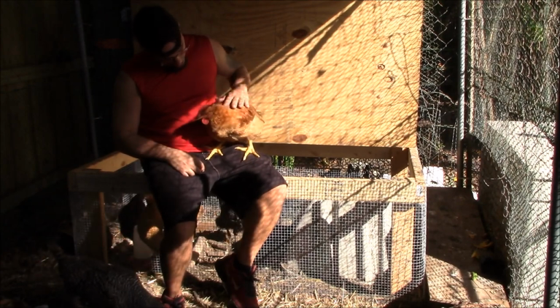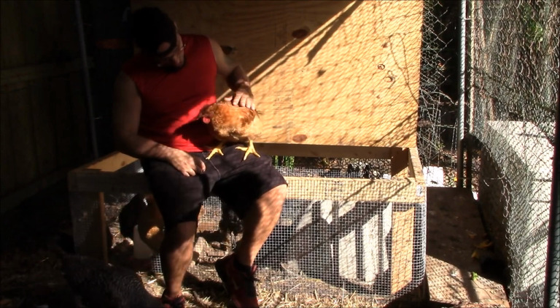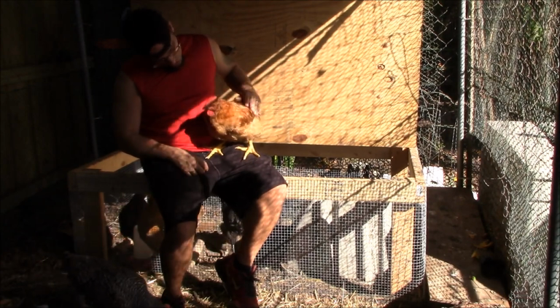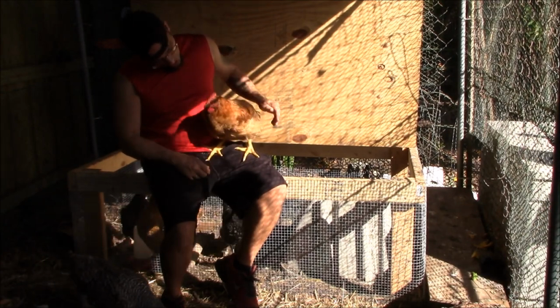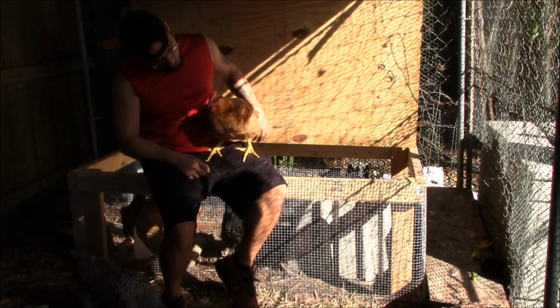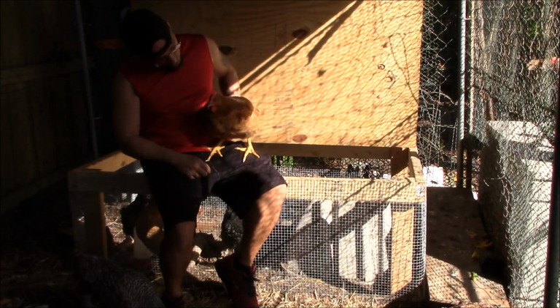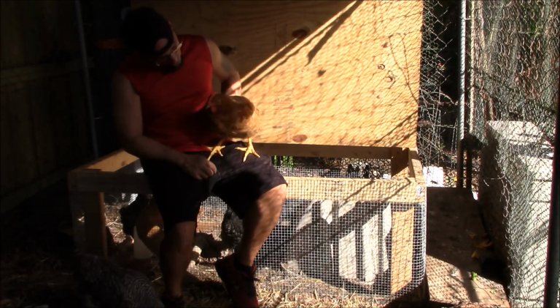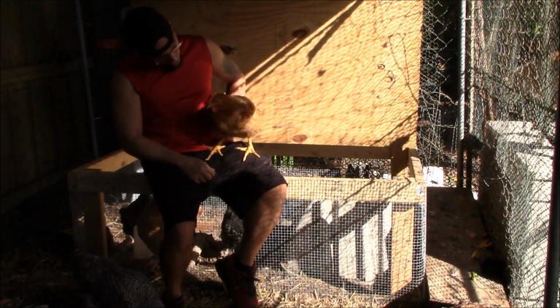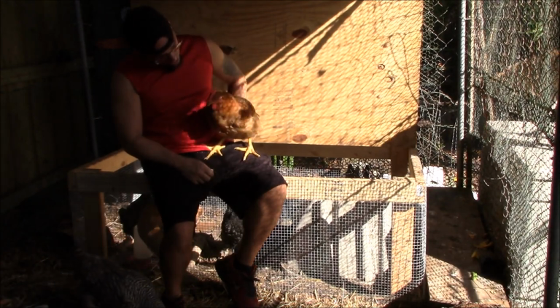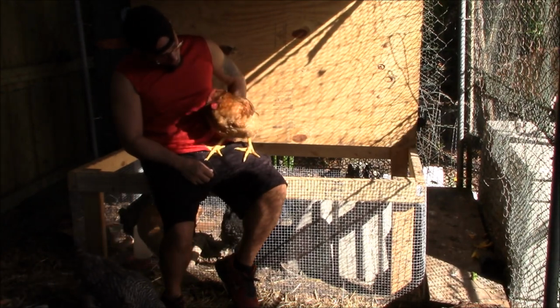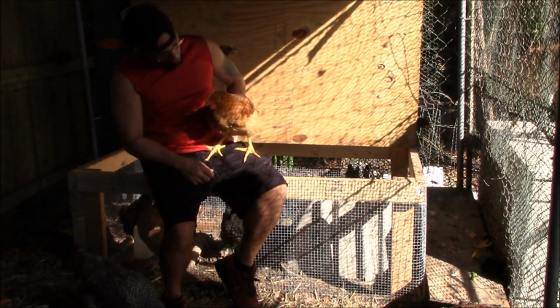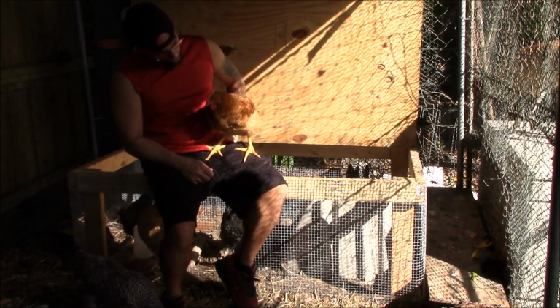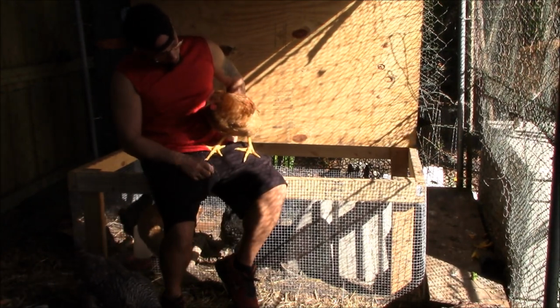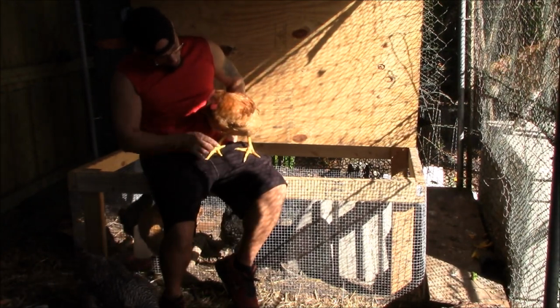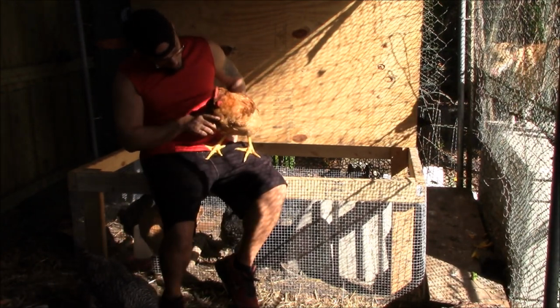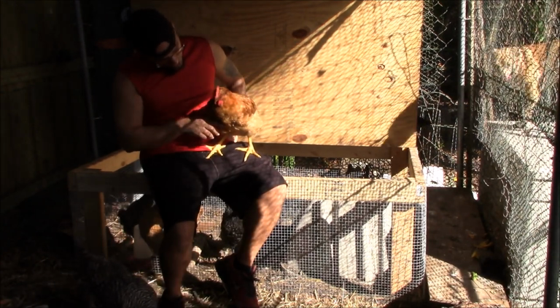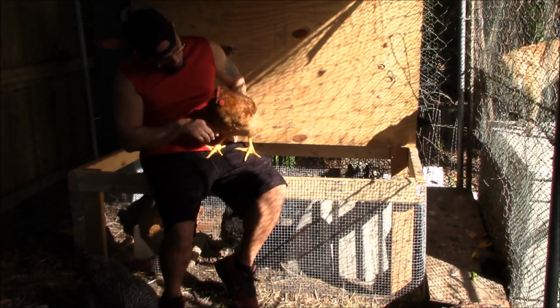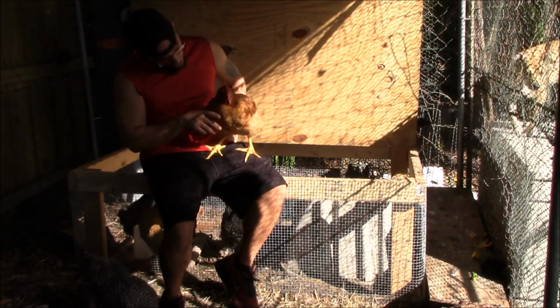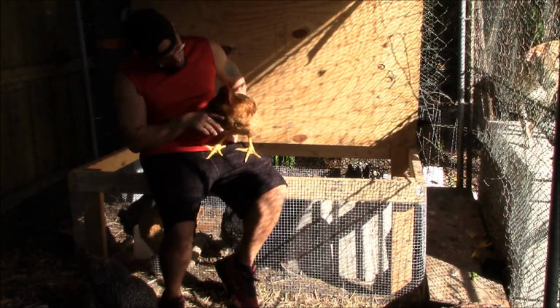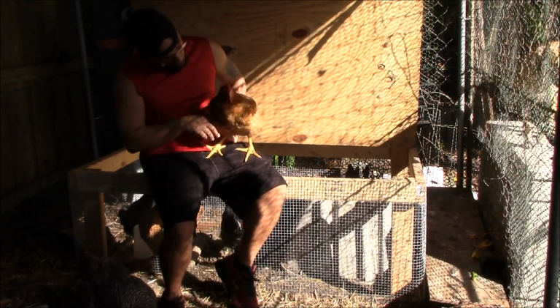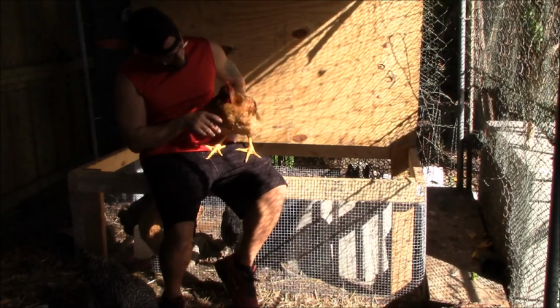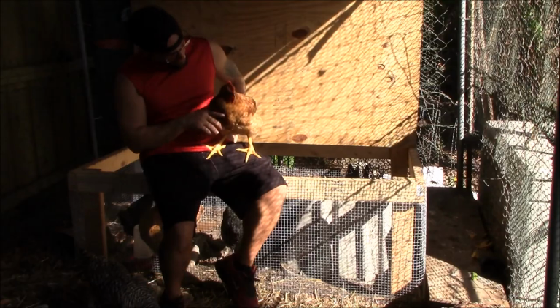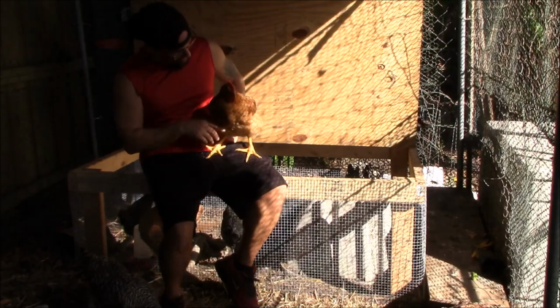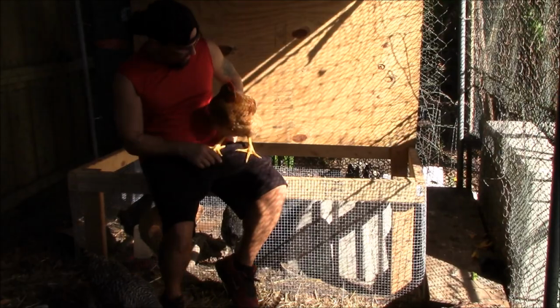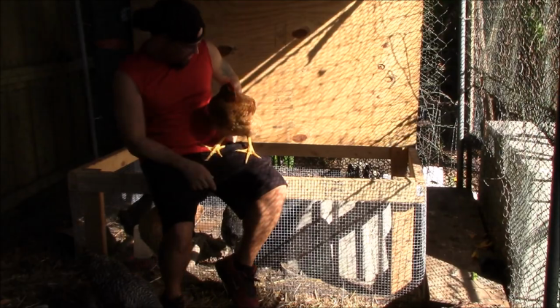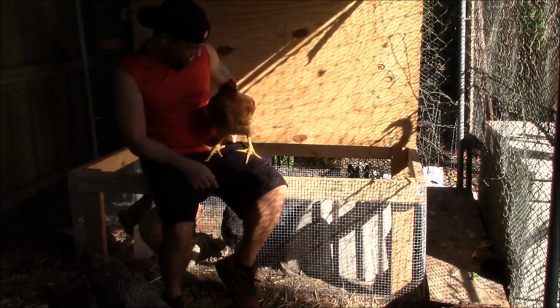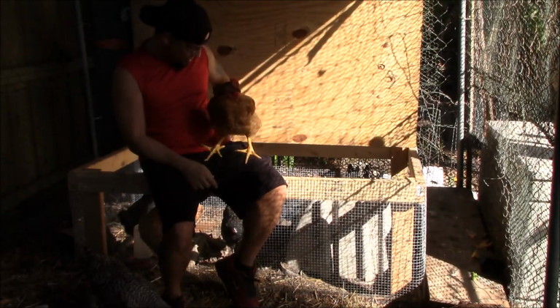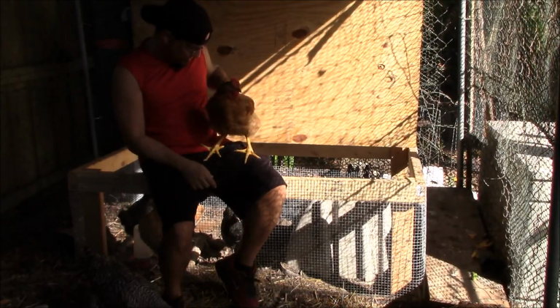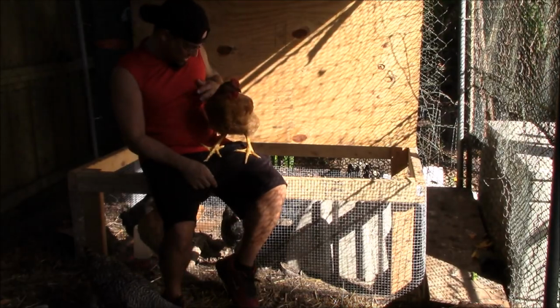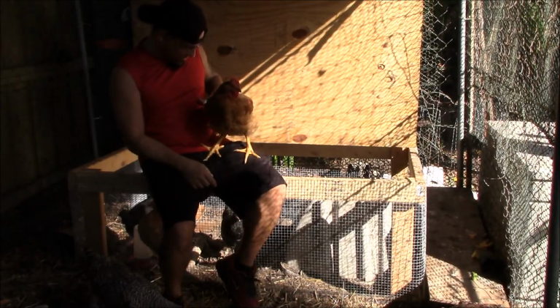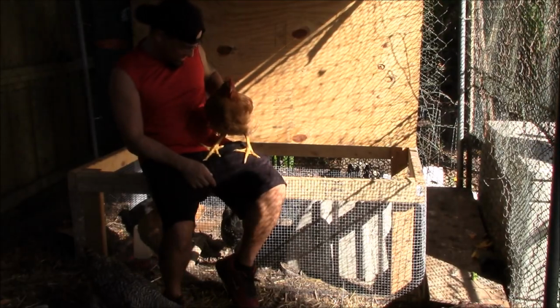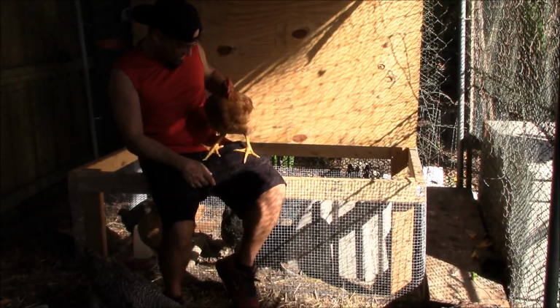You're going to be a good rooster to someone's little flock, though, huh? Hope you have fun out there.